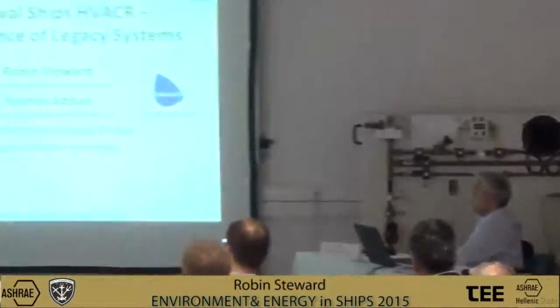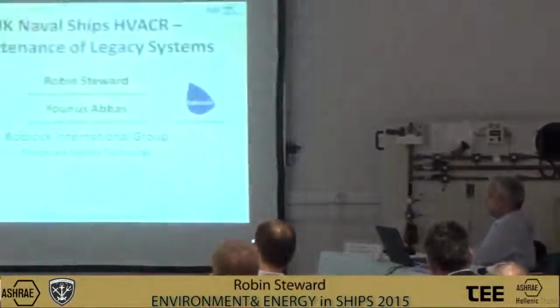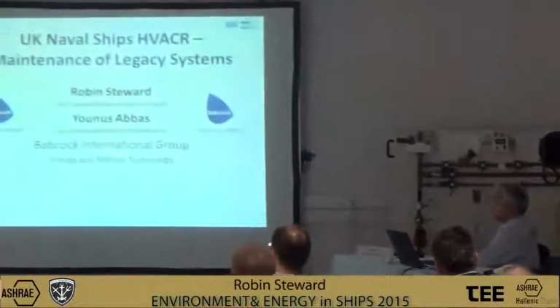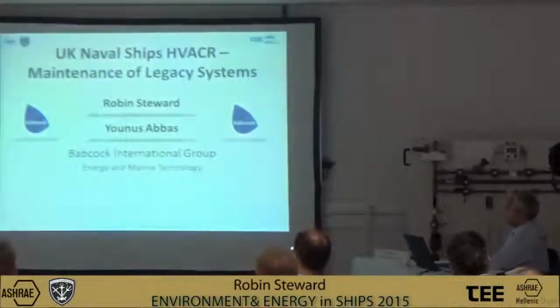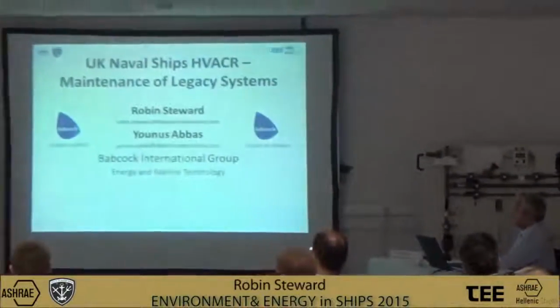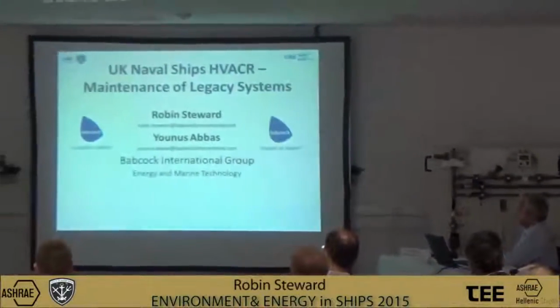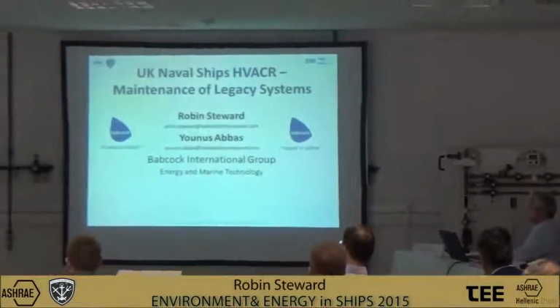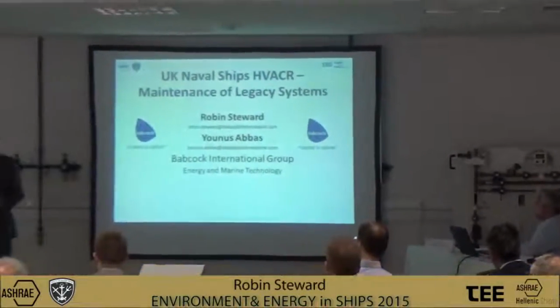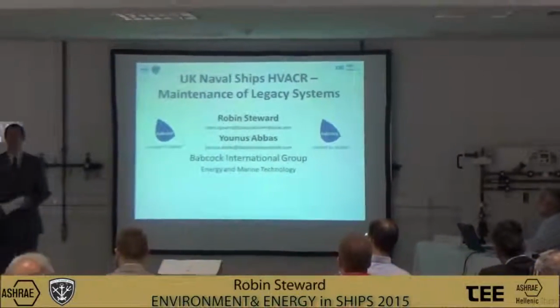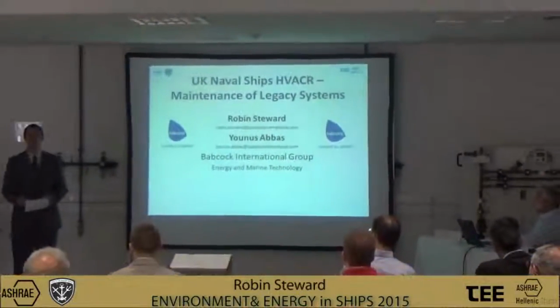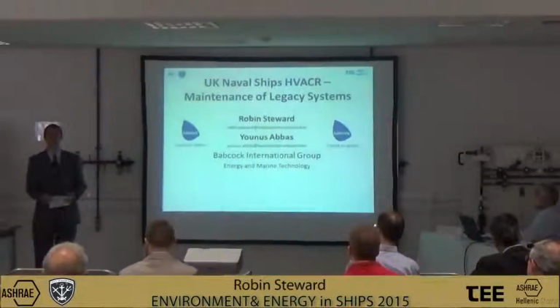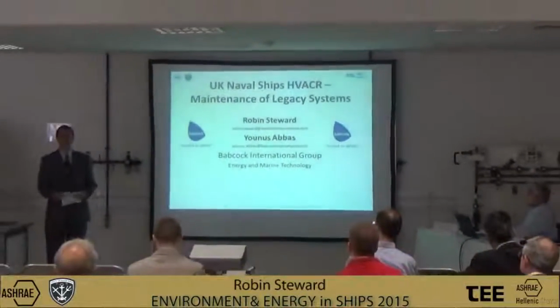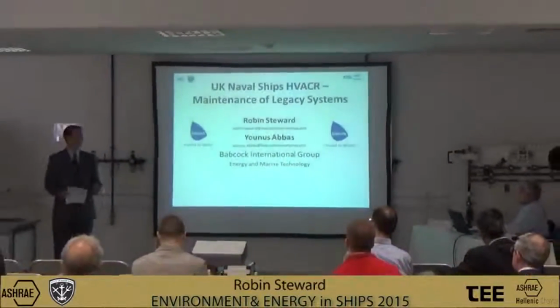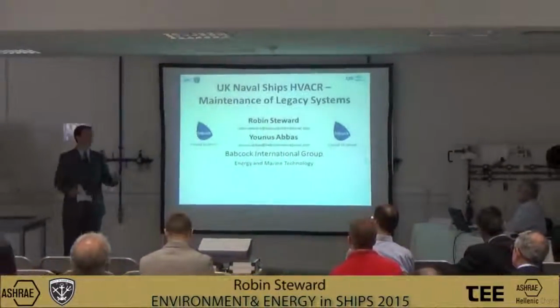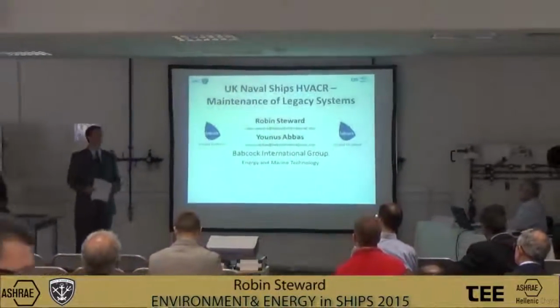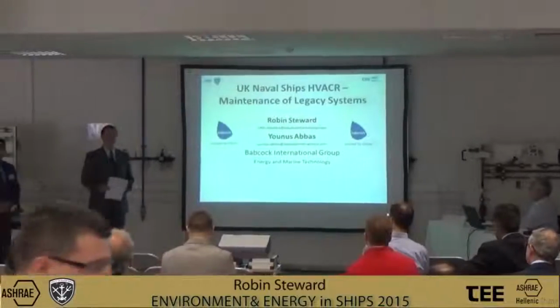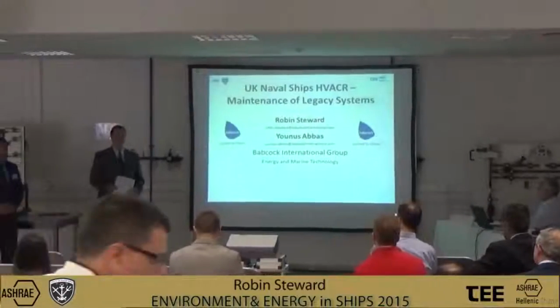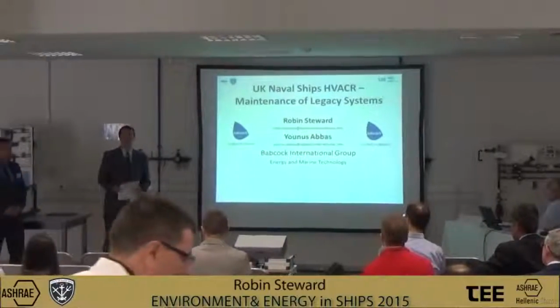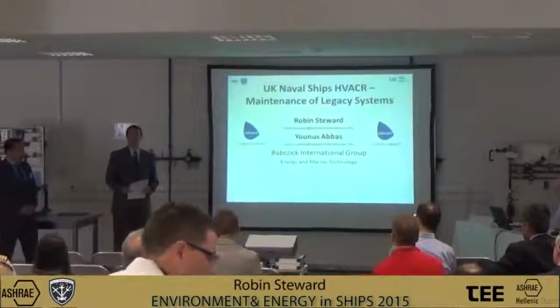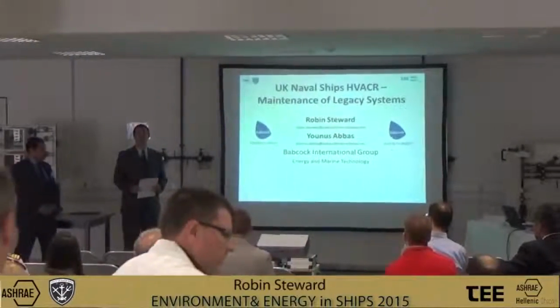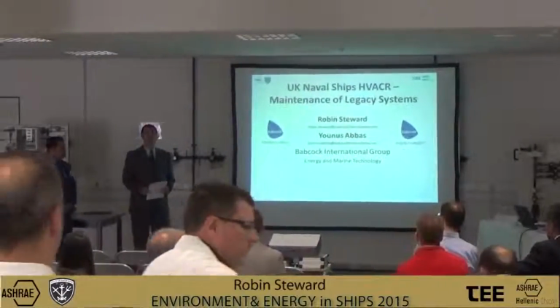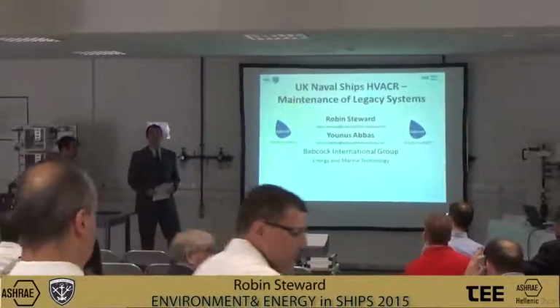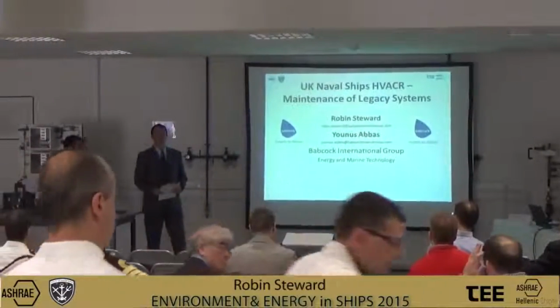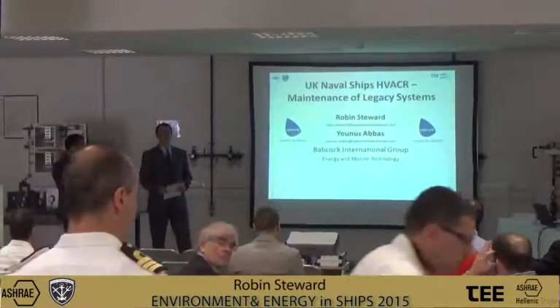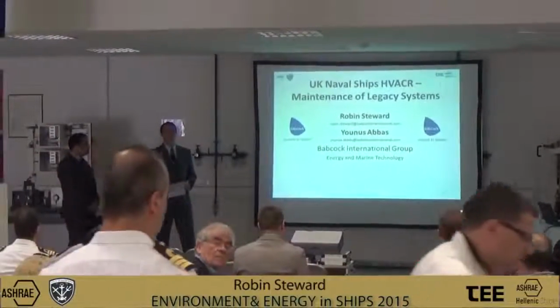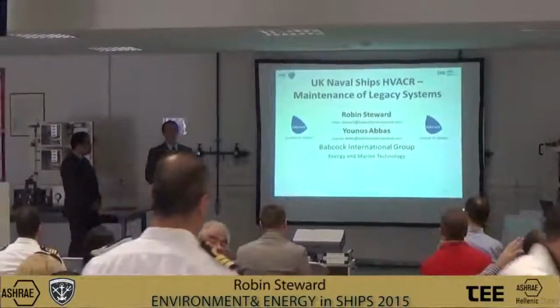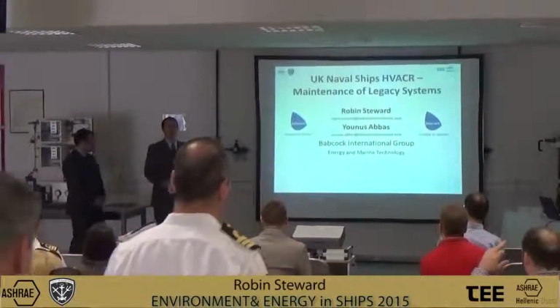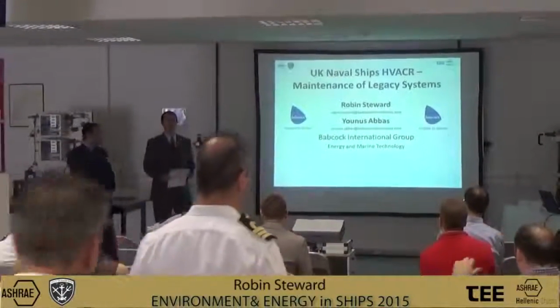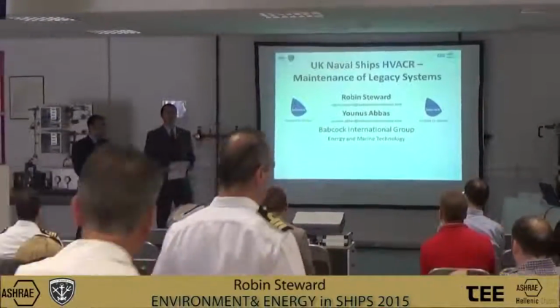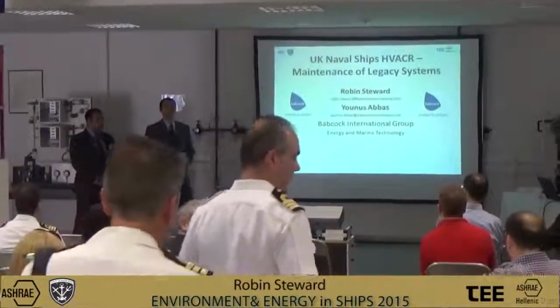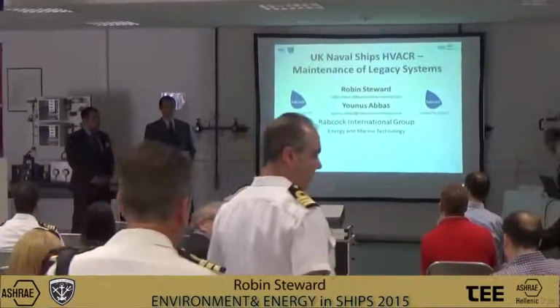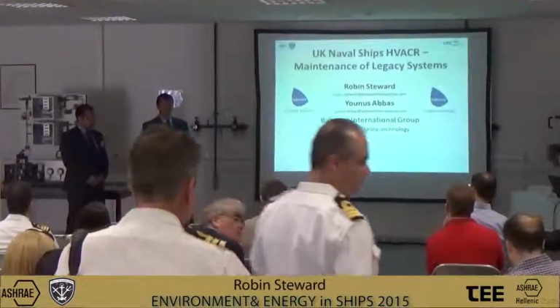My name is Robin Sheward and my colleague is Eunice Abbas. We are design engineers from Devonport Royal Dockyard in Plymouth.